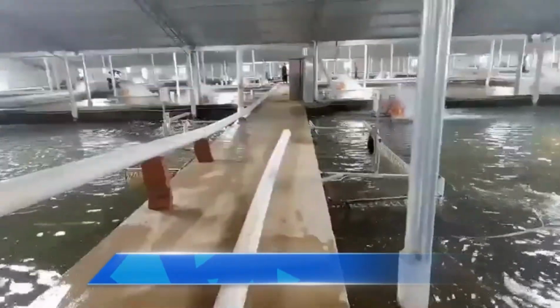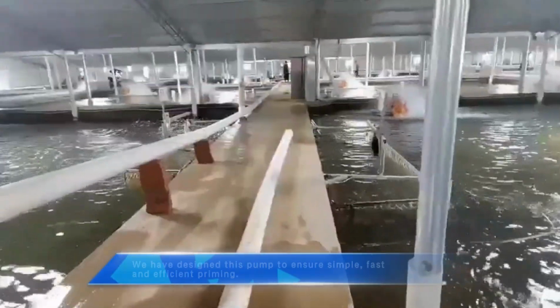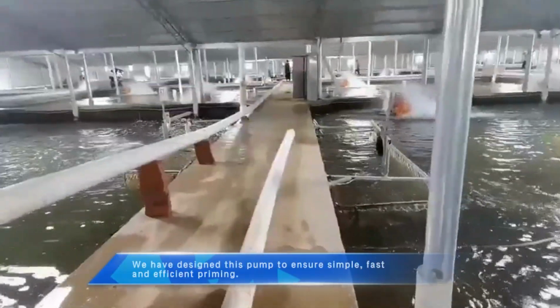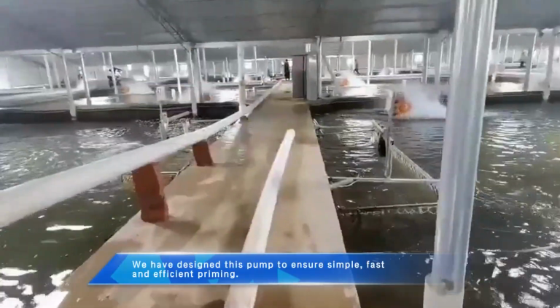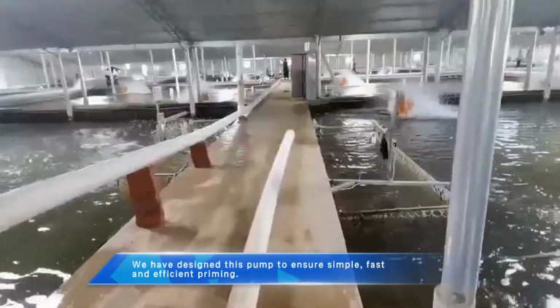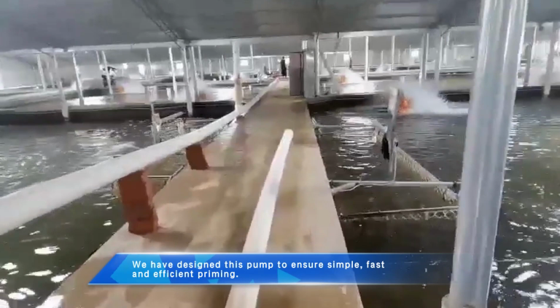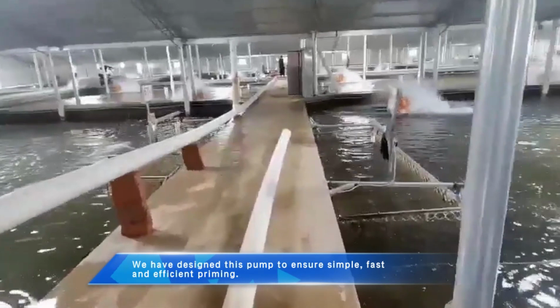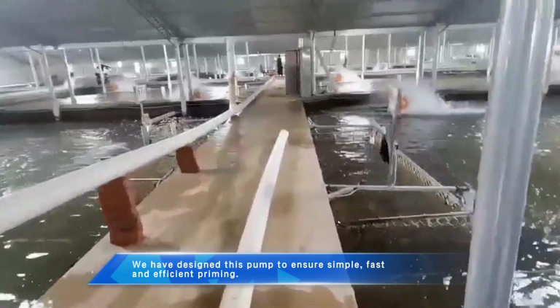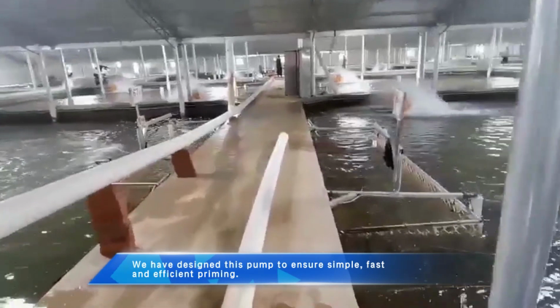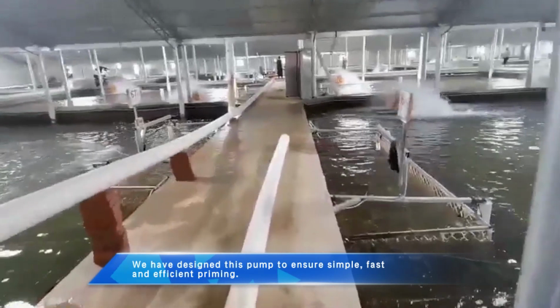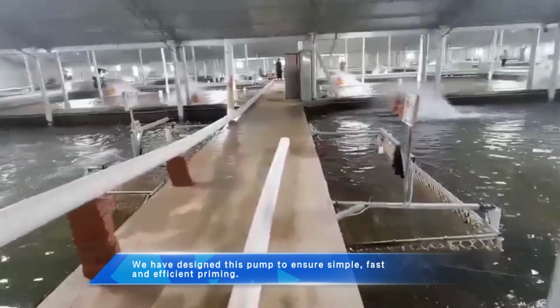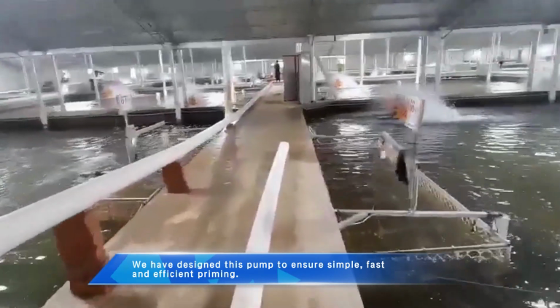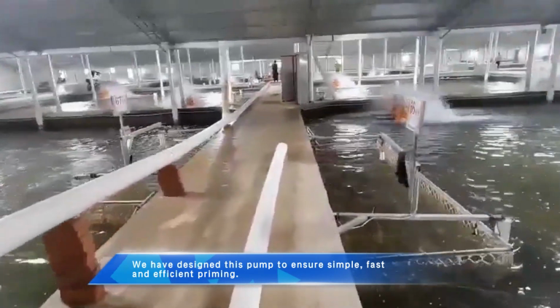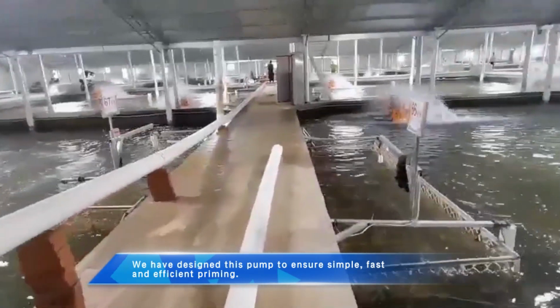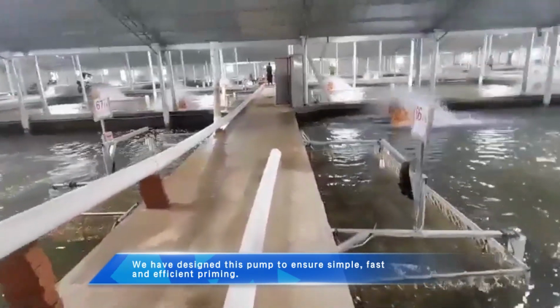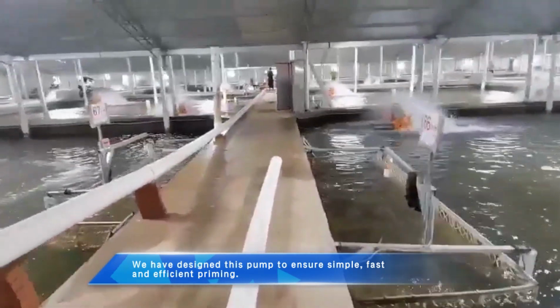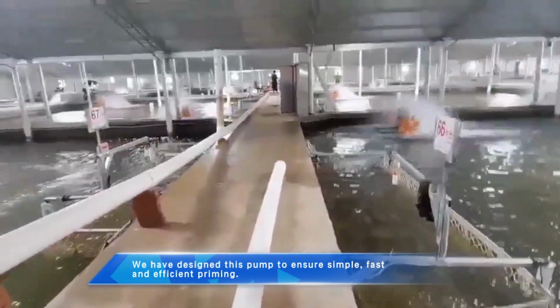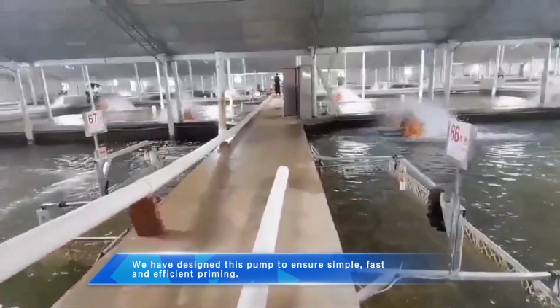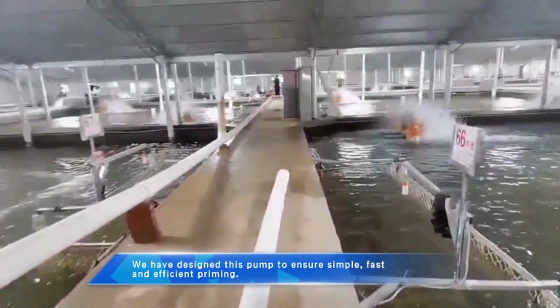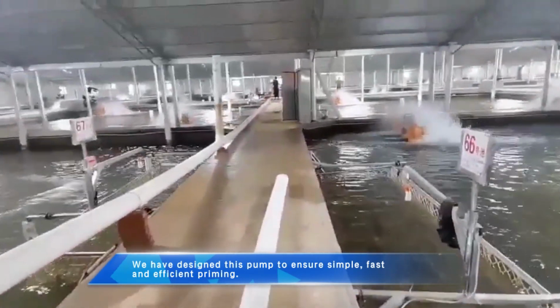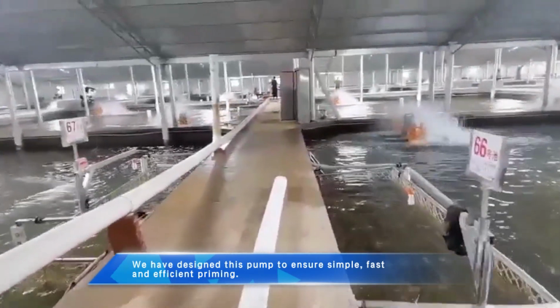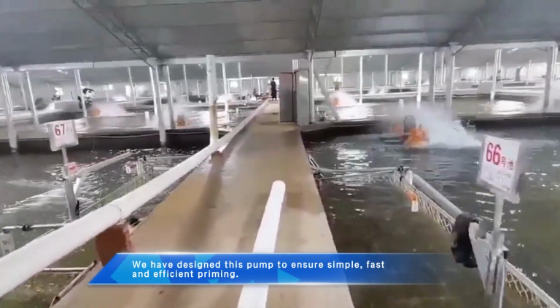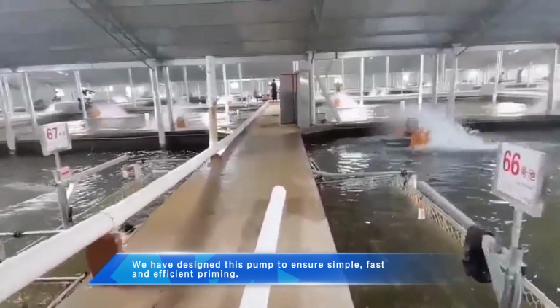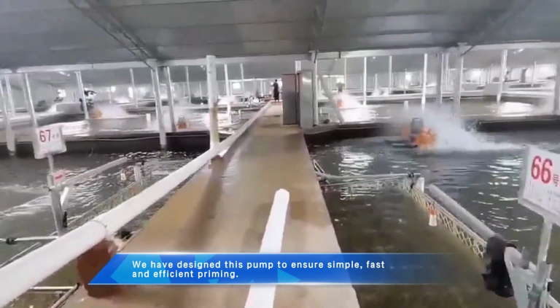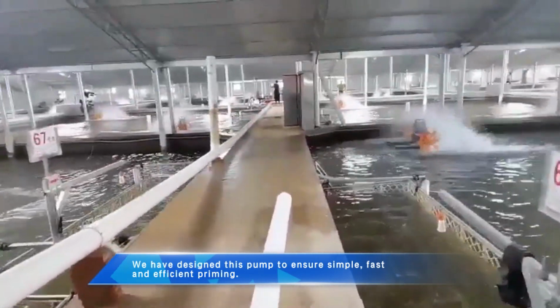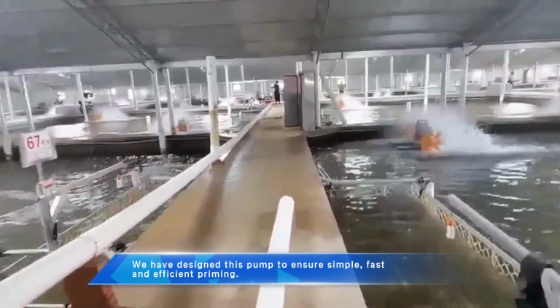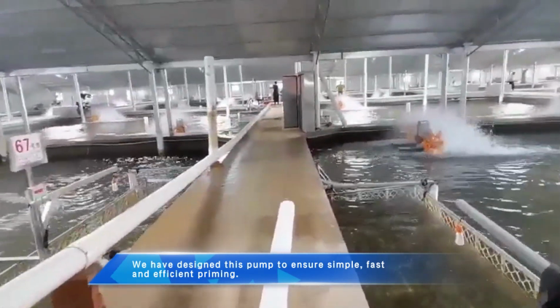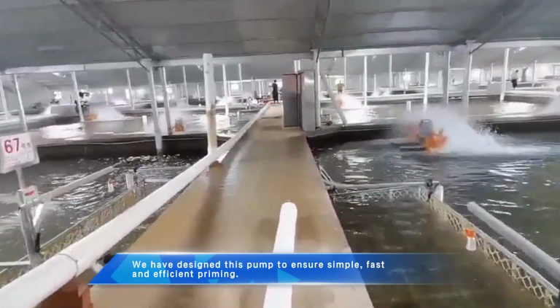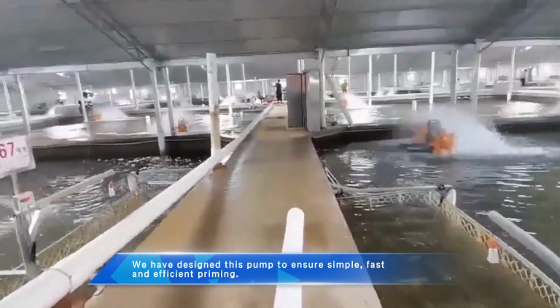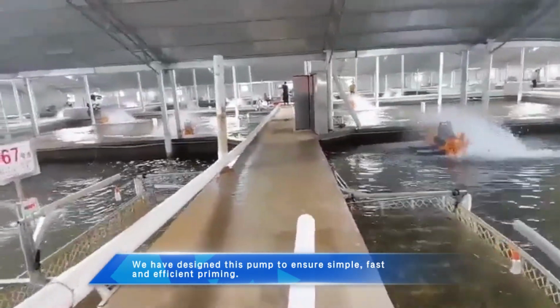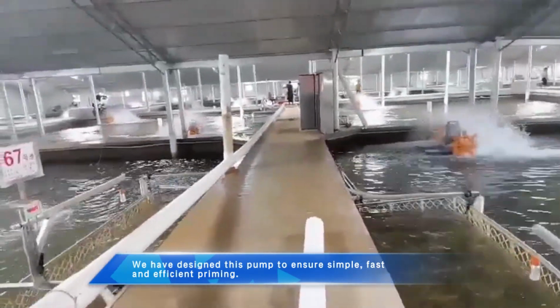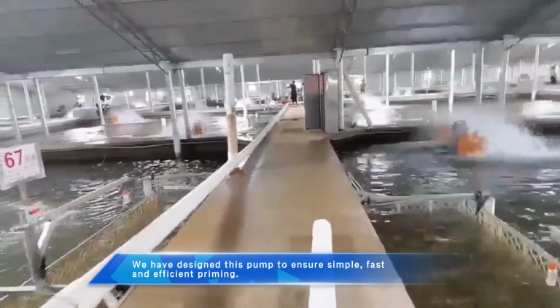We have designed this pump to ensure simple, fast and efficient priming.